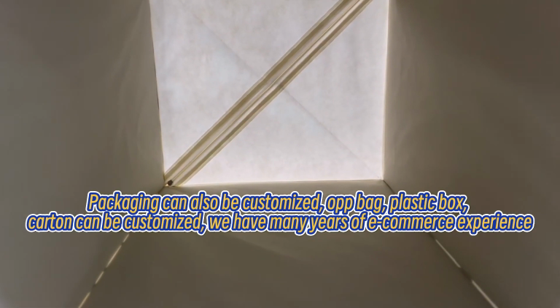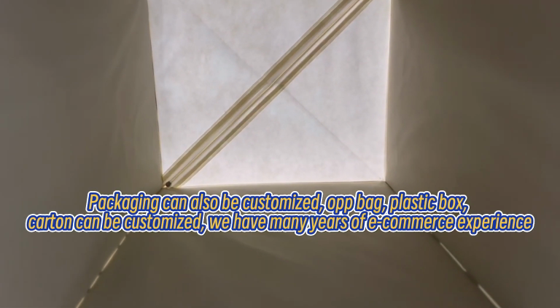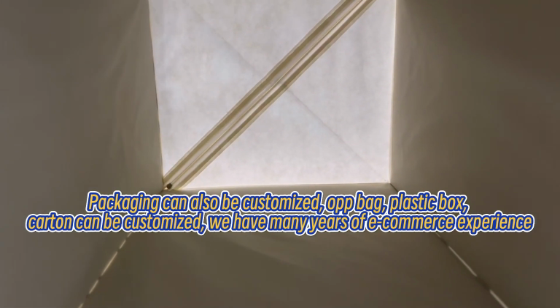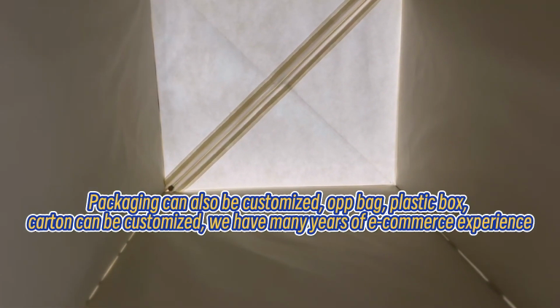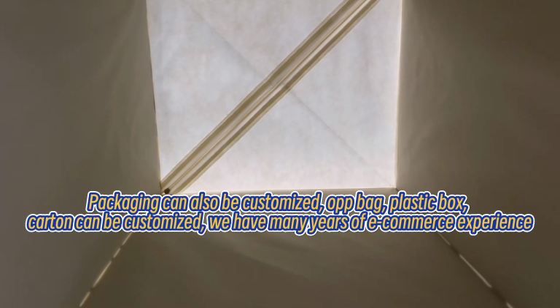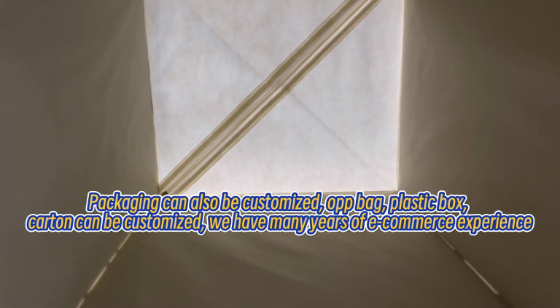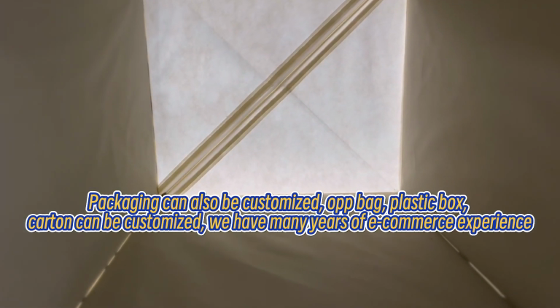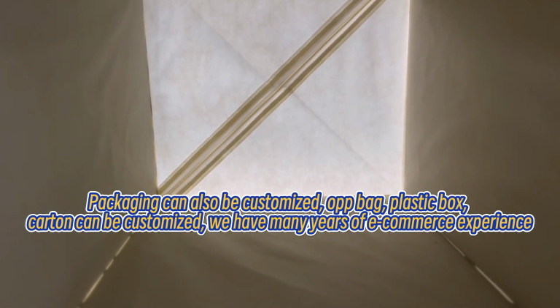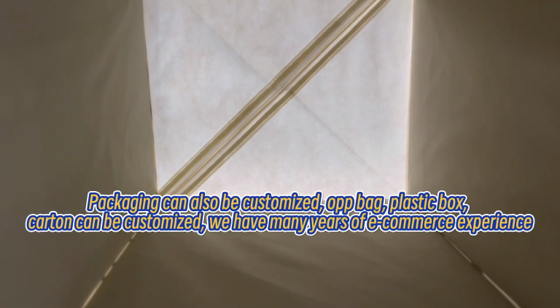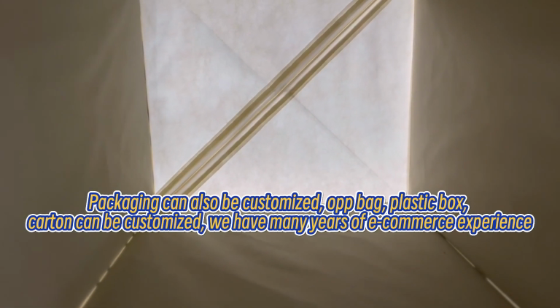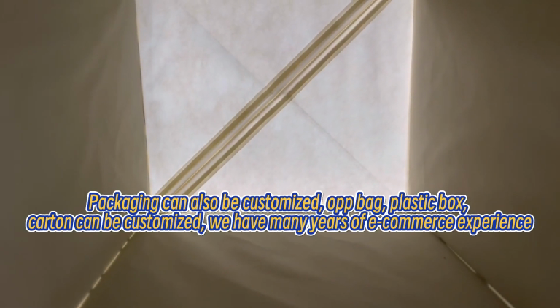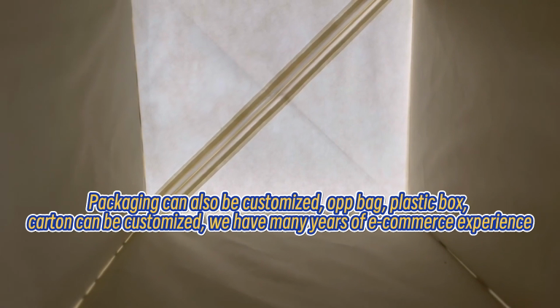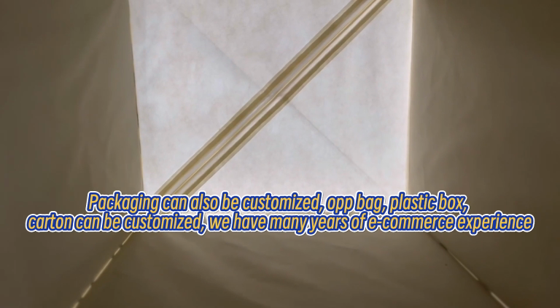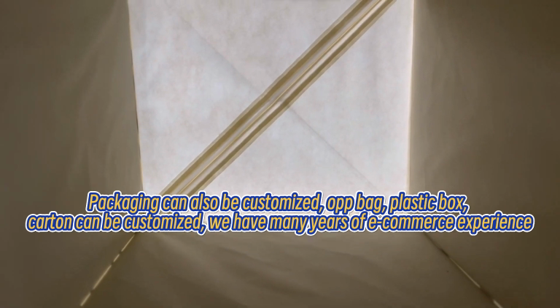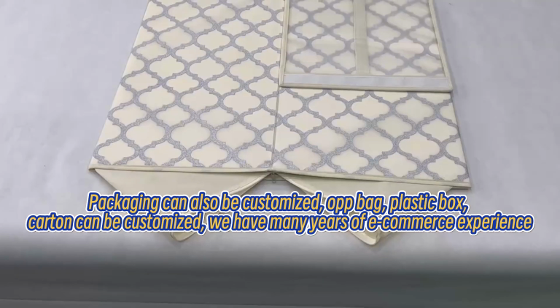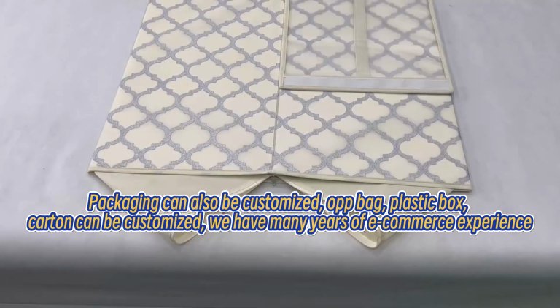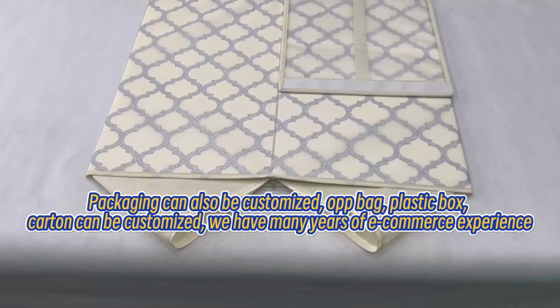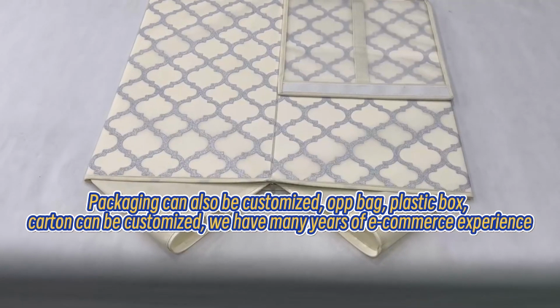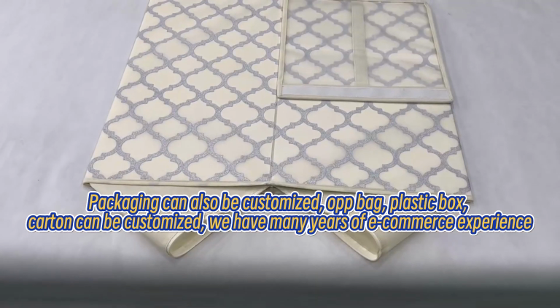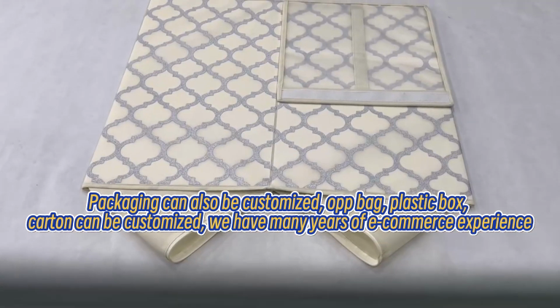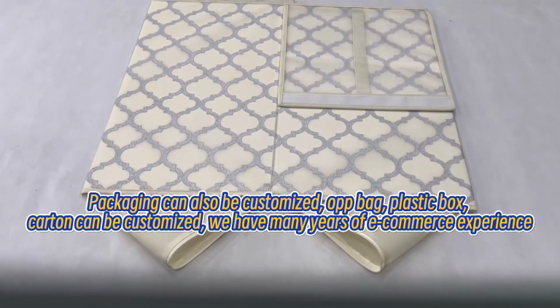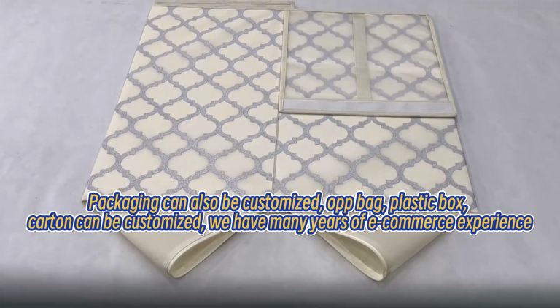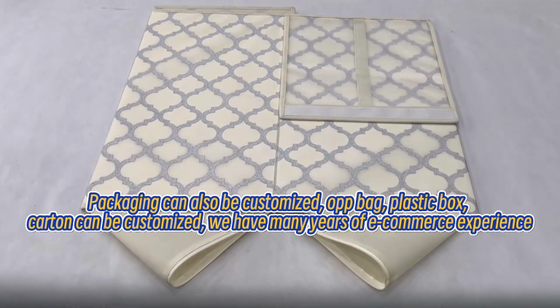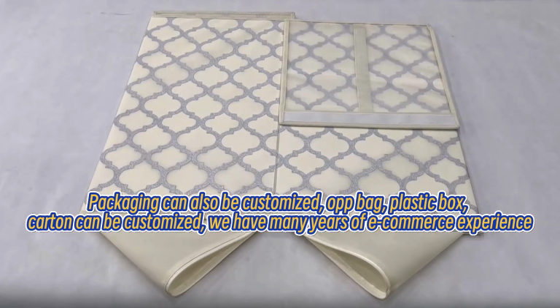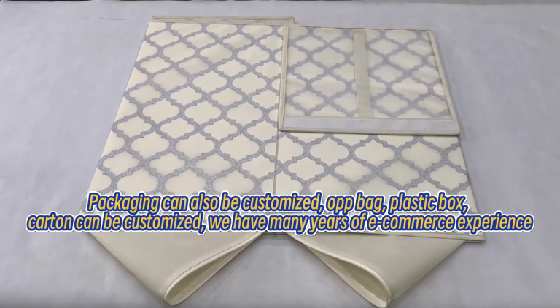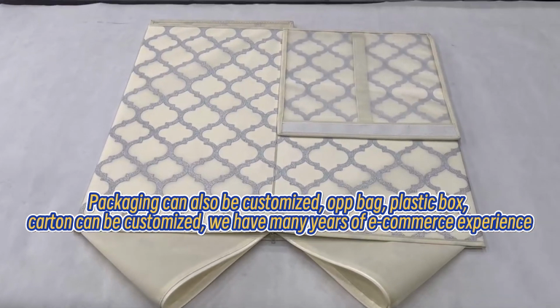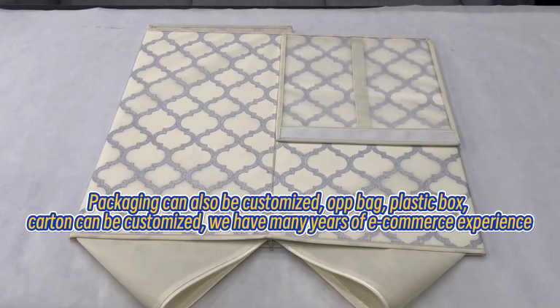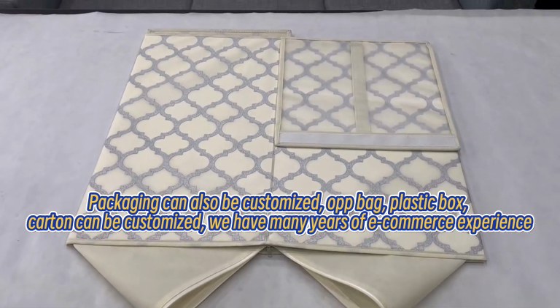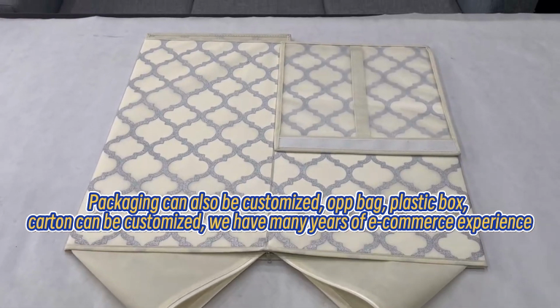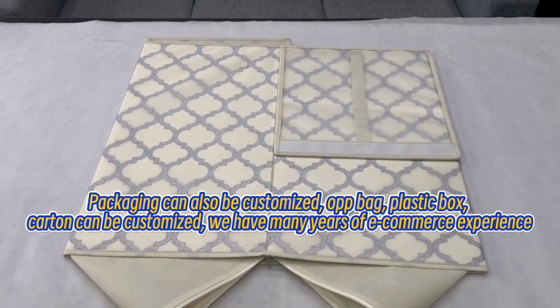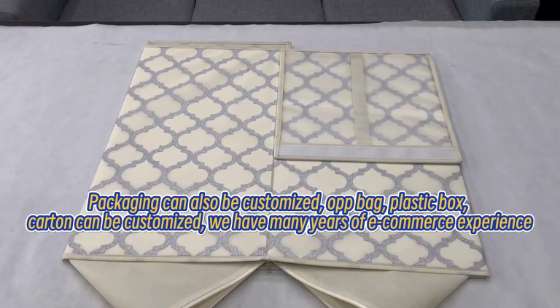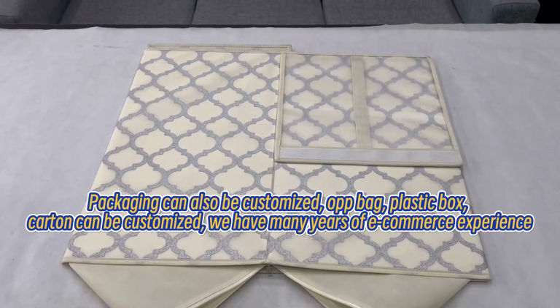plastic box and carton can be customized. We have many years of e-commerce experience.